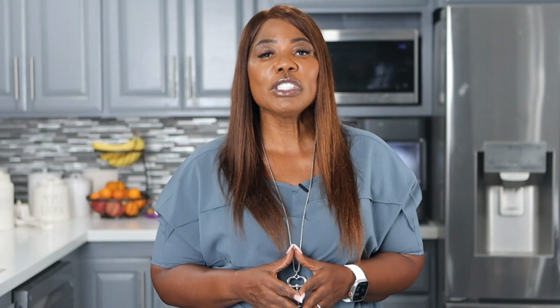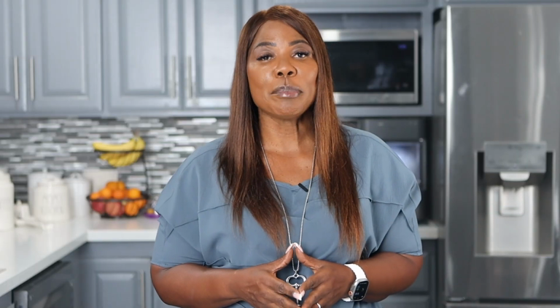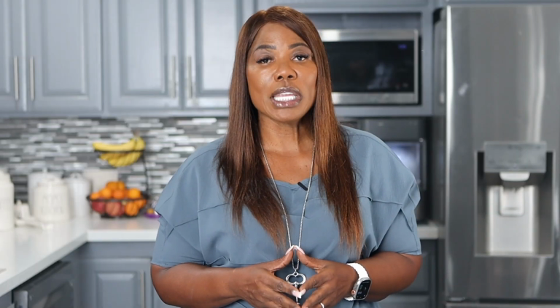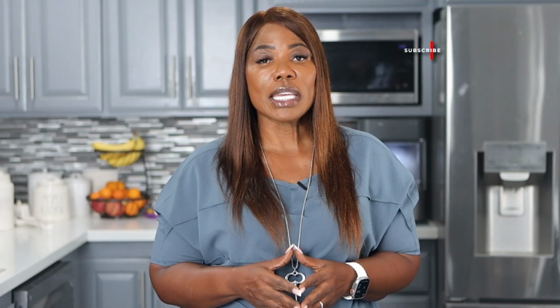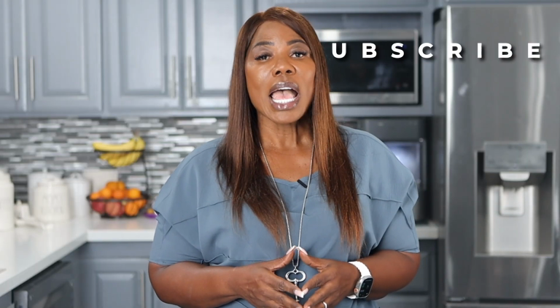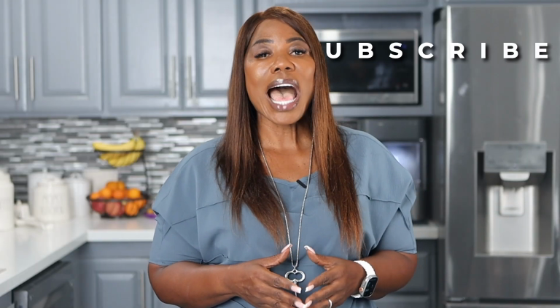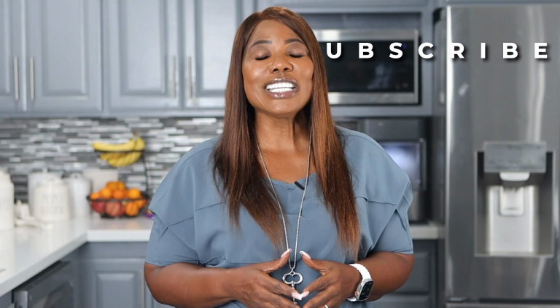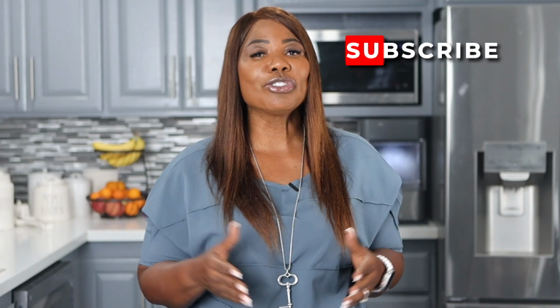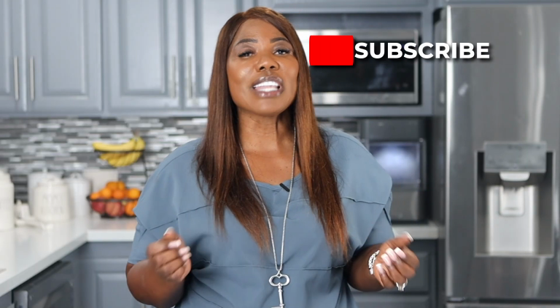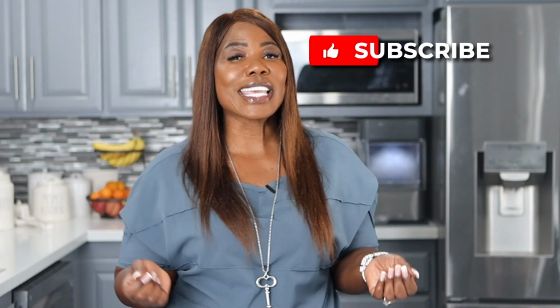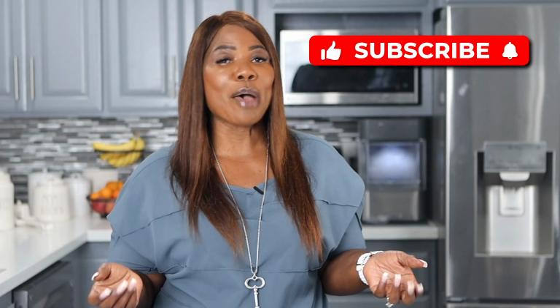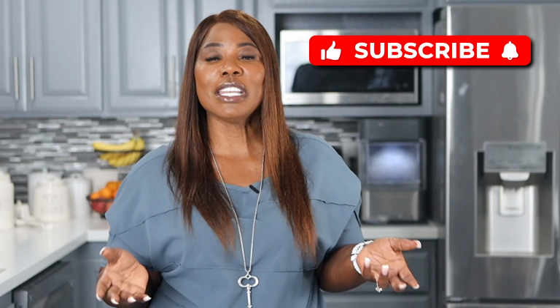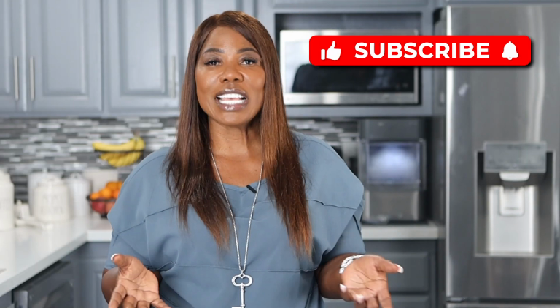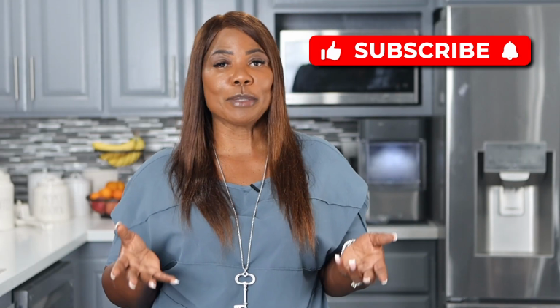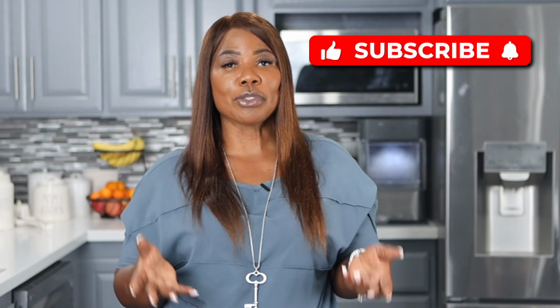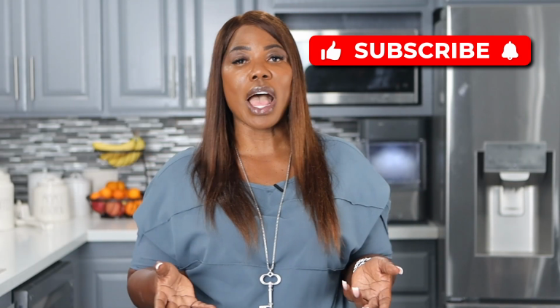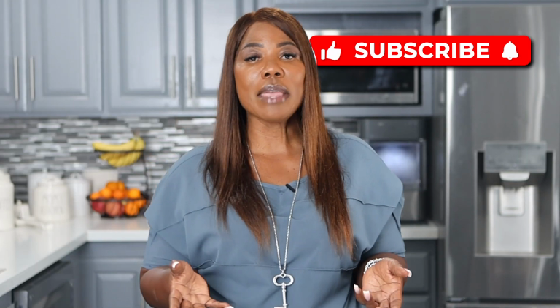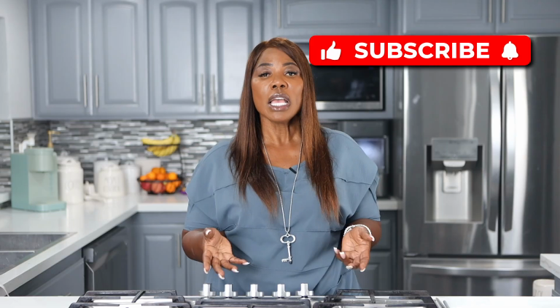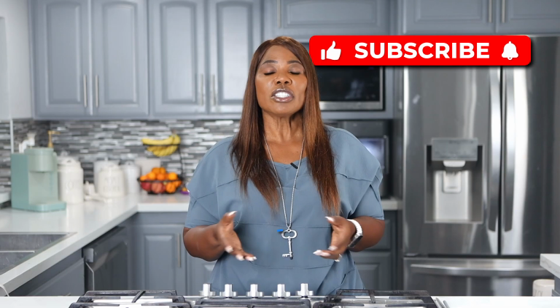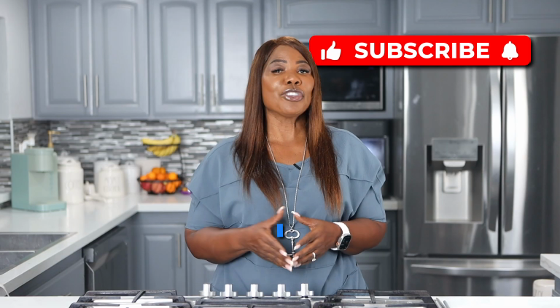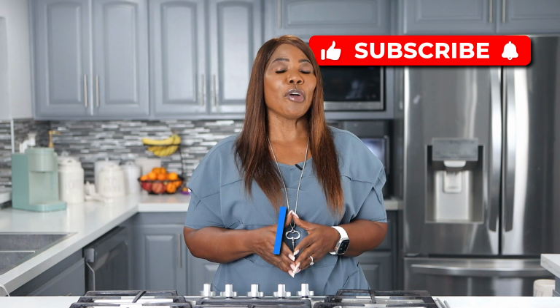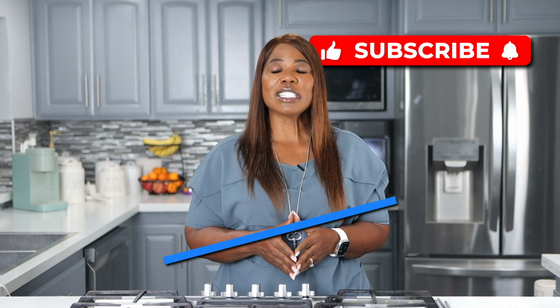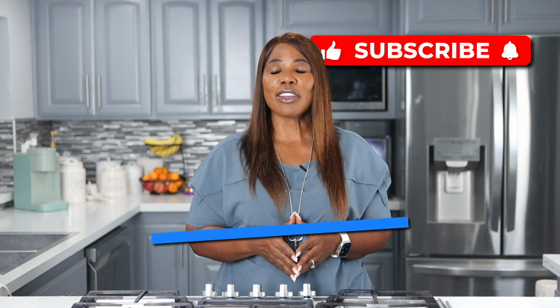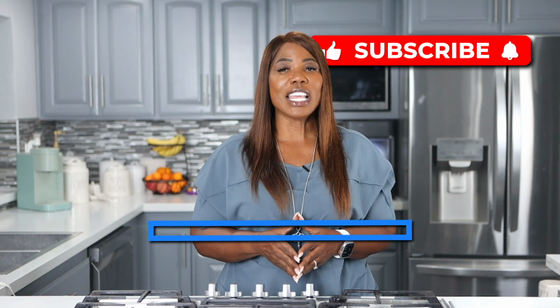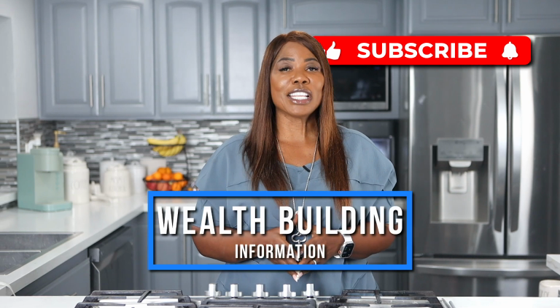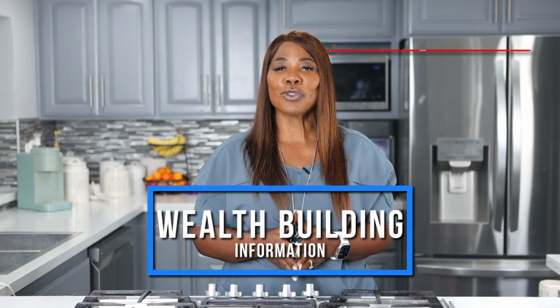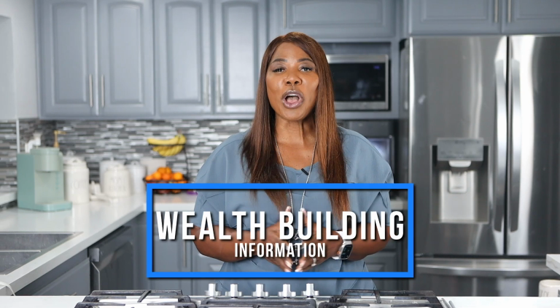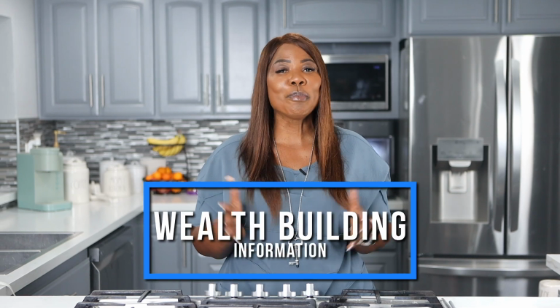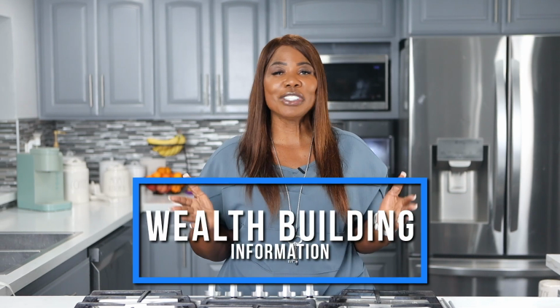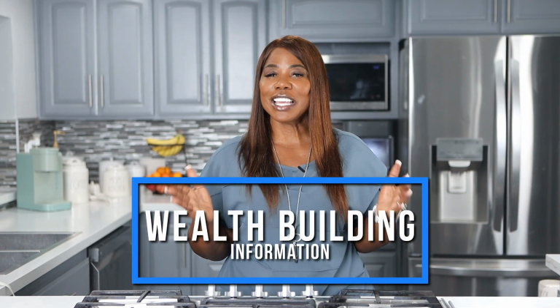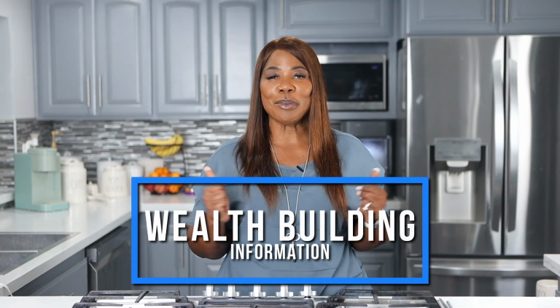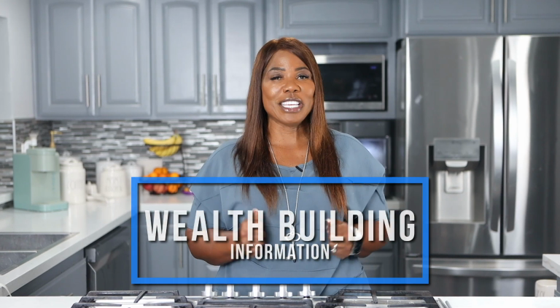But before we jump in, I need you to like, comment, and subscribe so that you don't miss out on any of this wealth-building information.